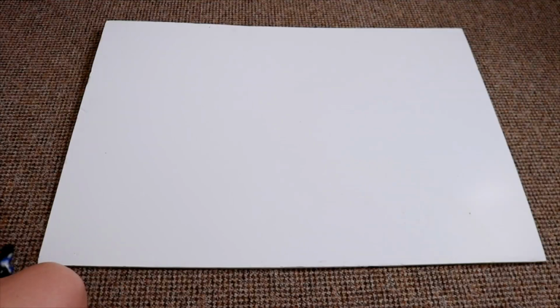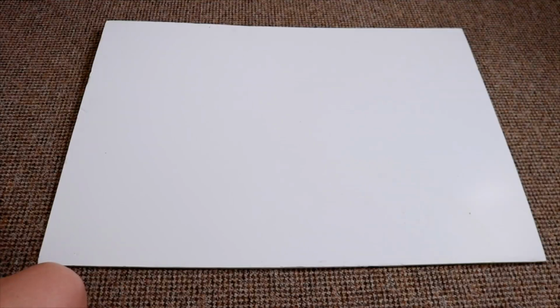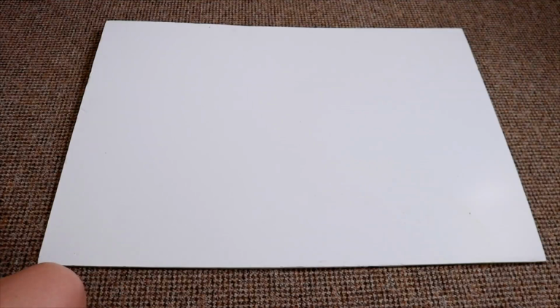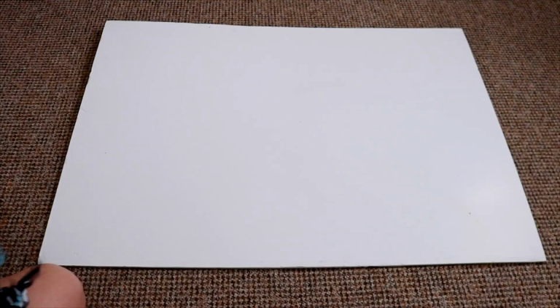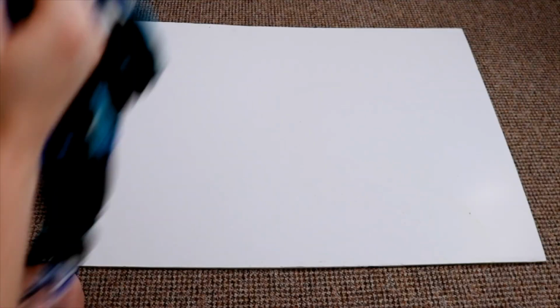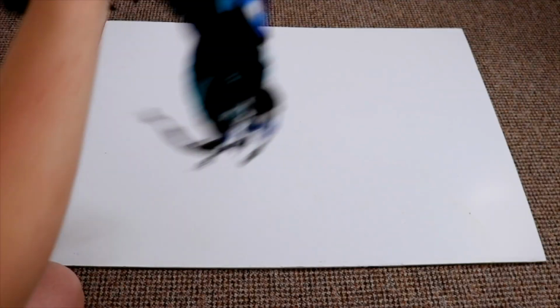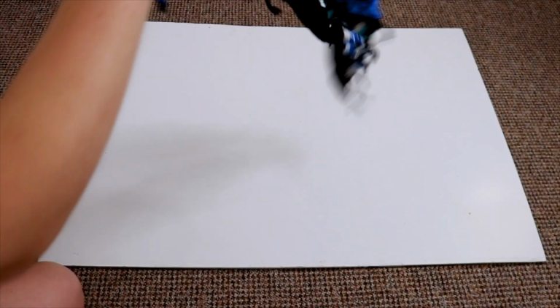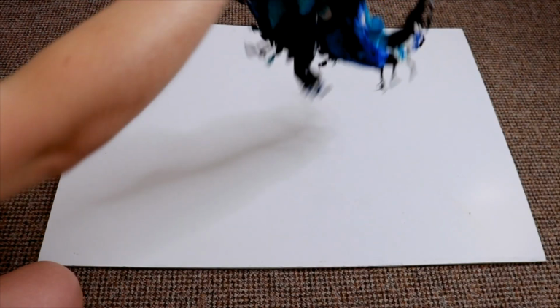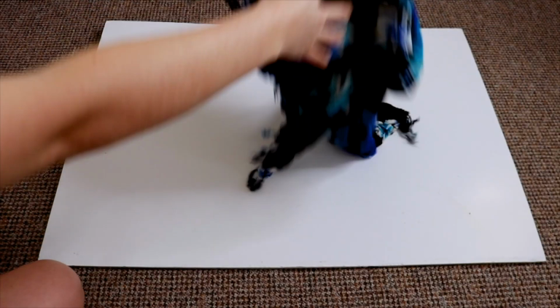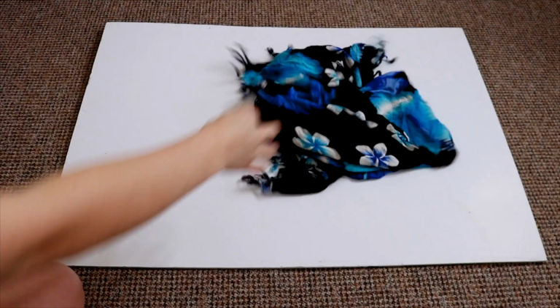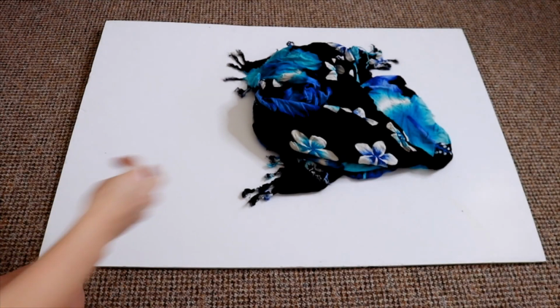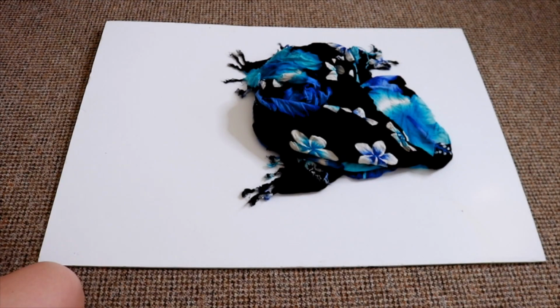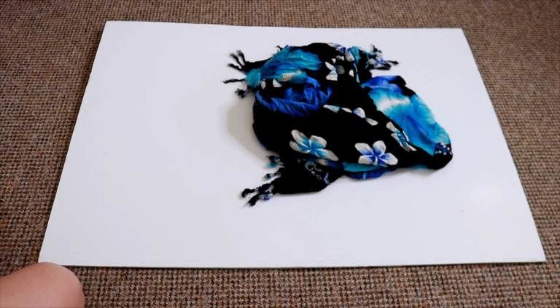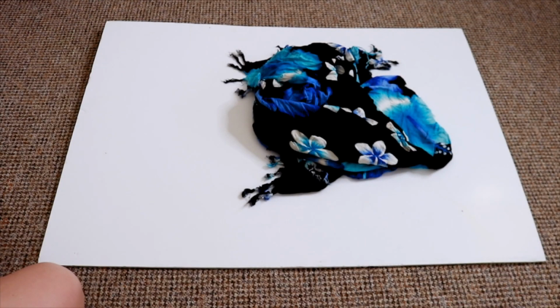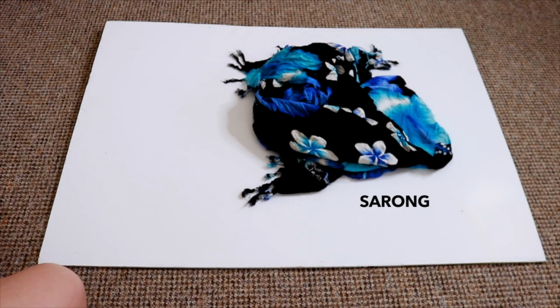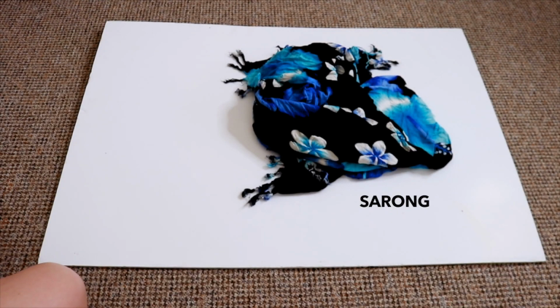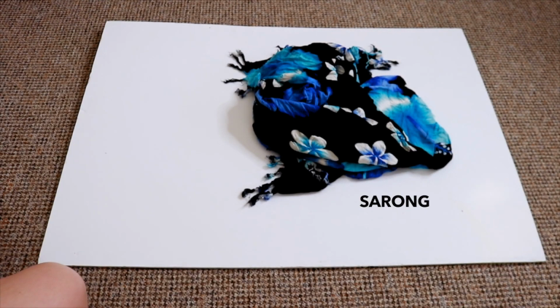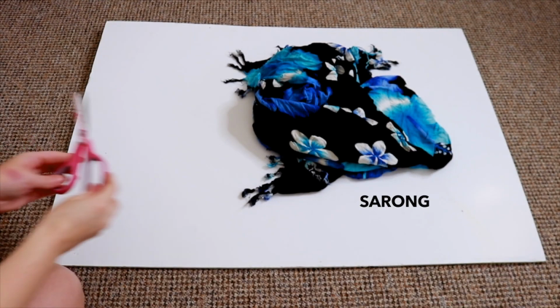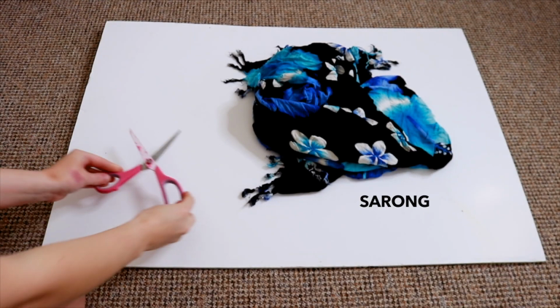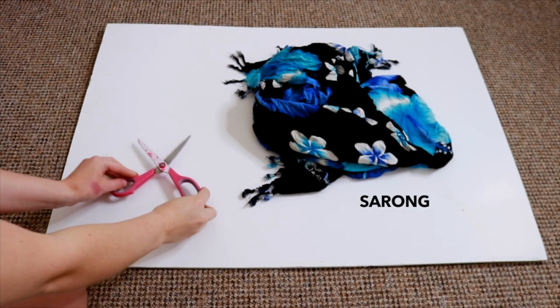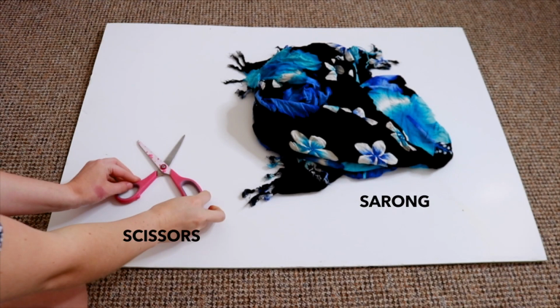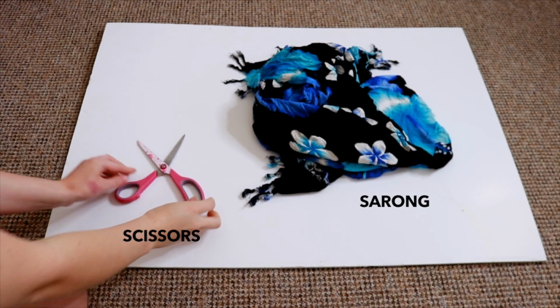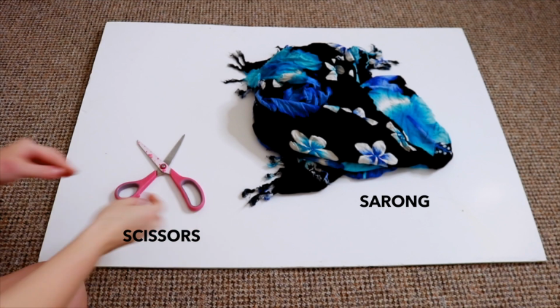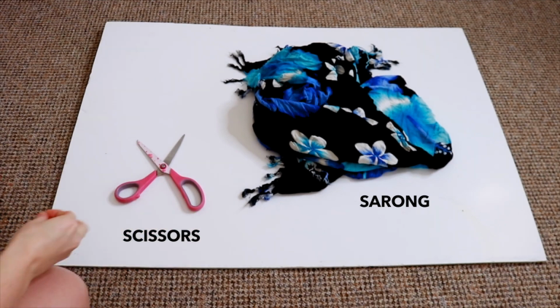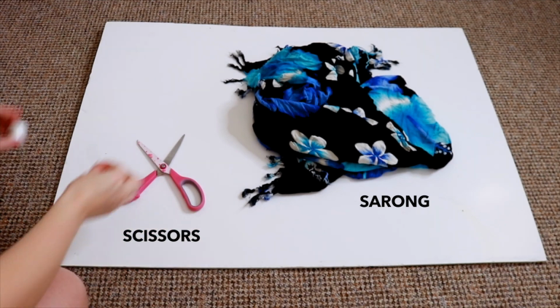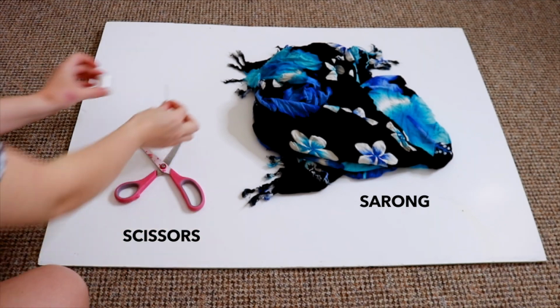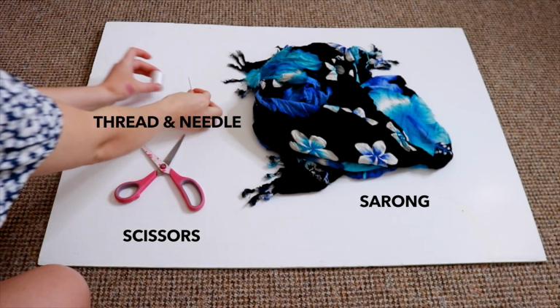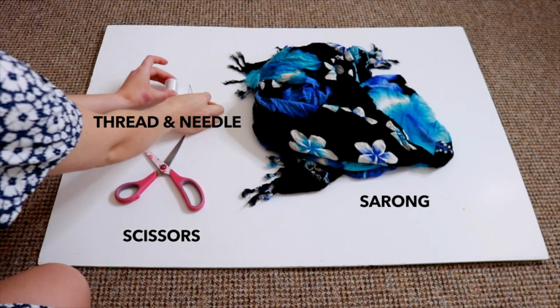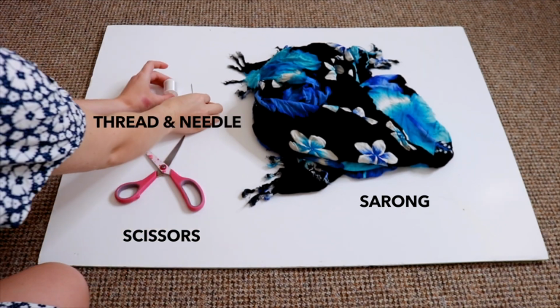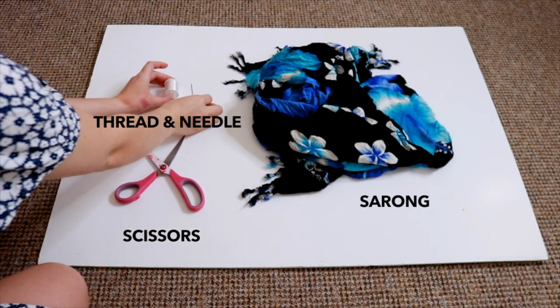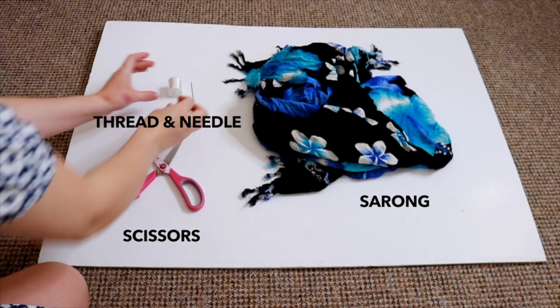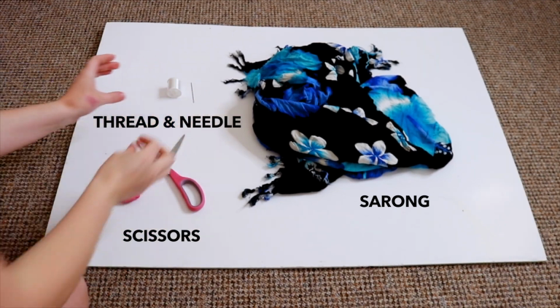So for this first festival outfit you will need a sarong, some scissors and a thread and needle.